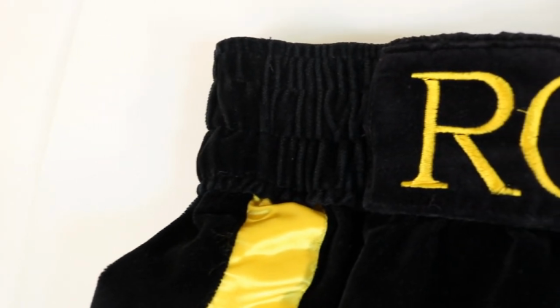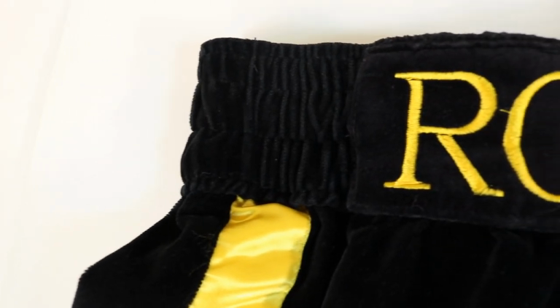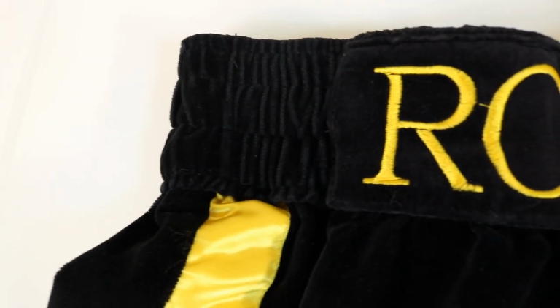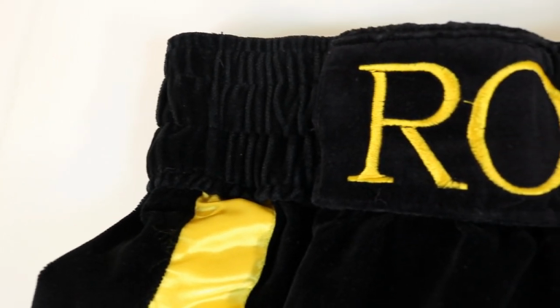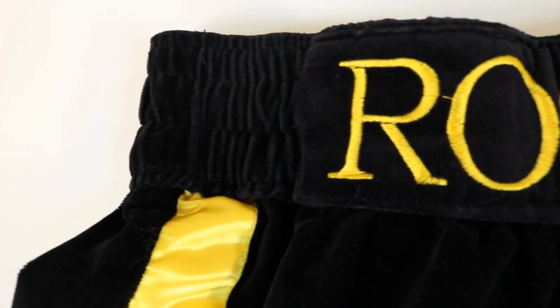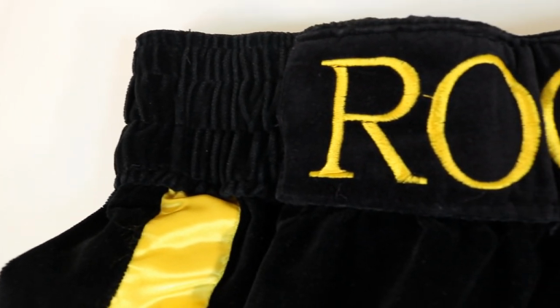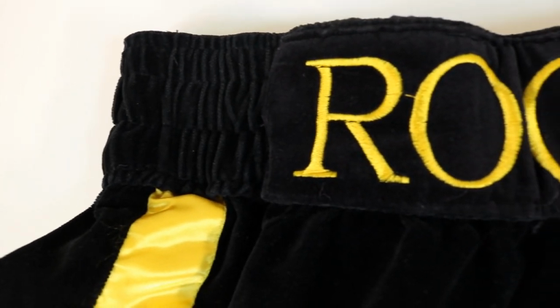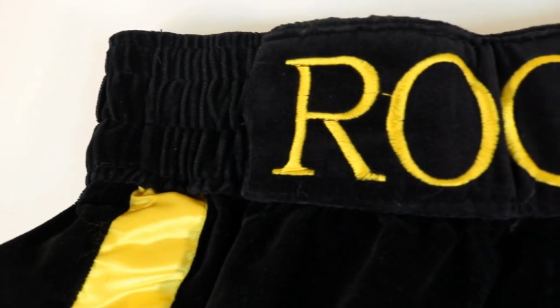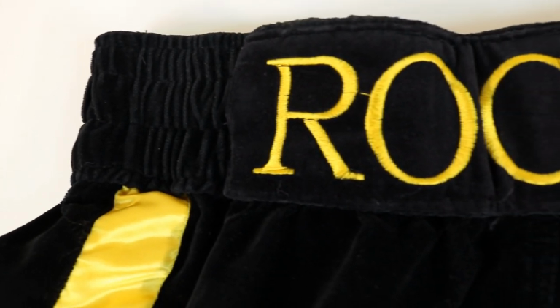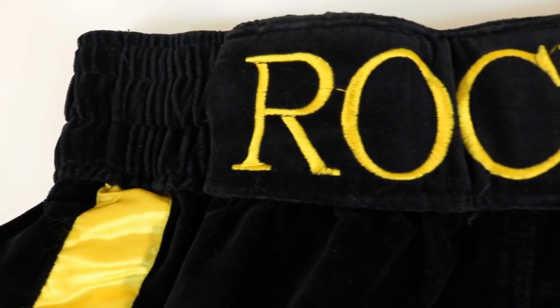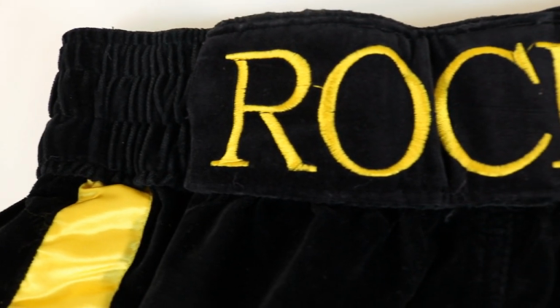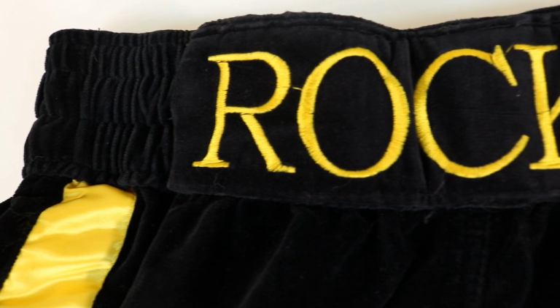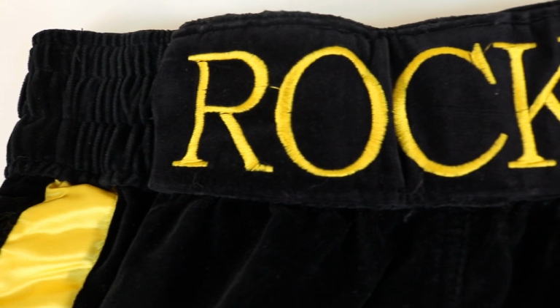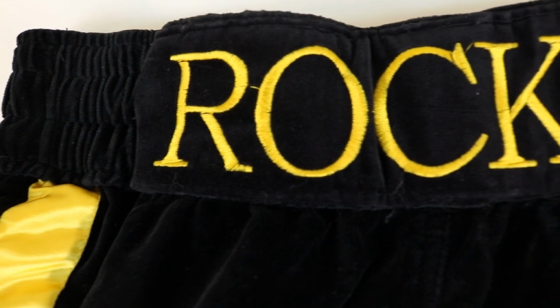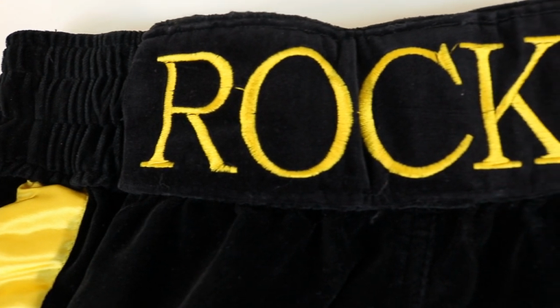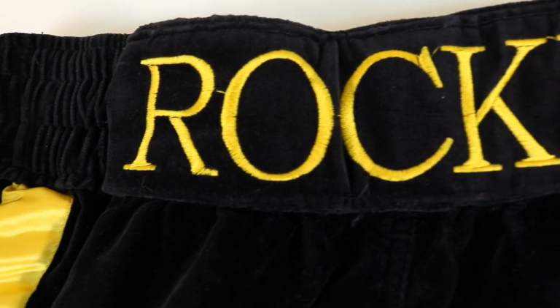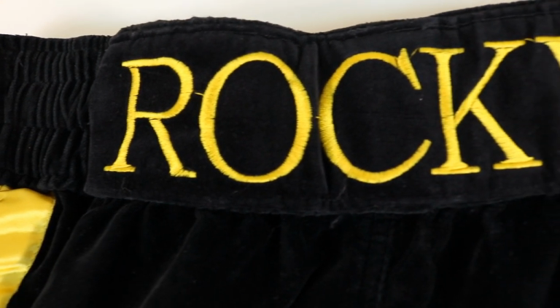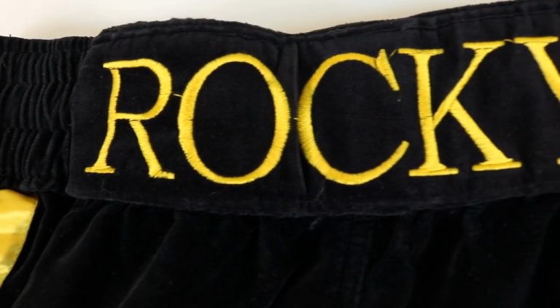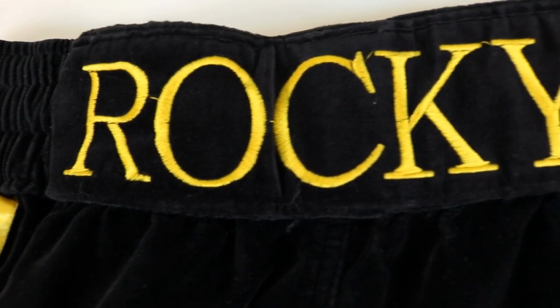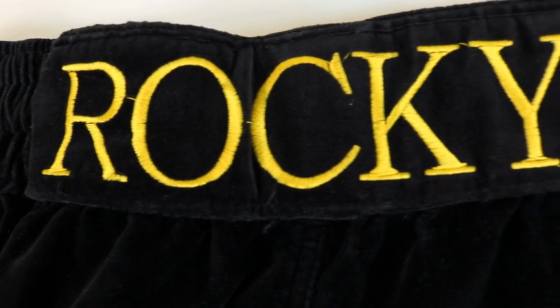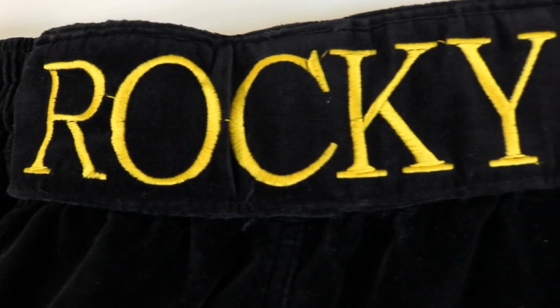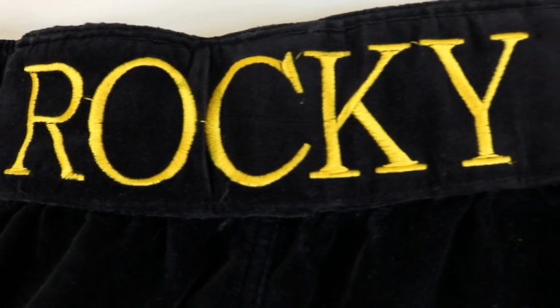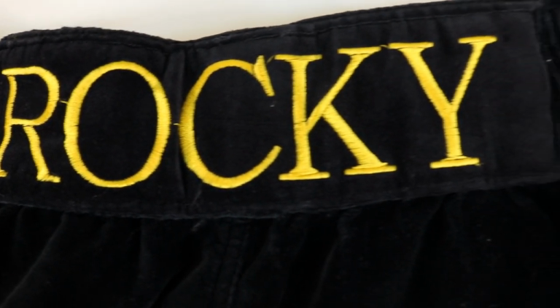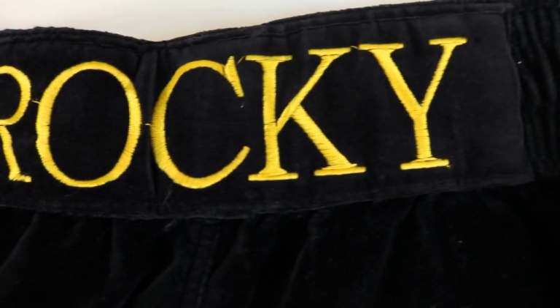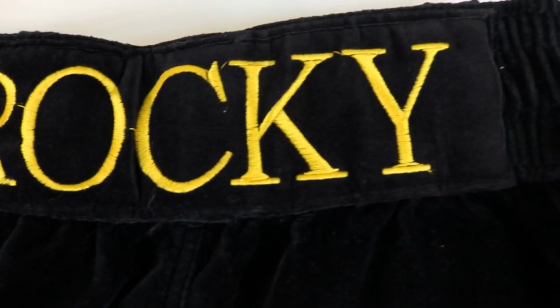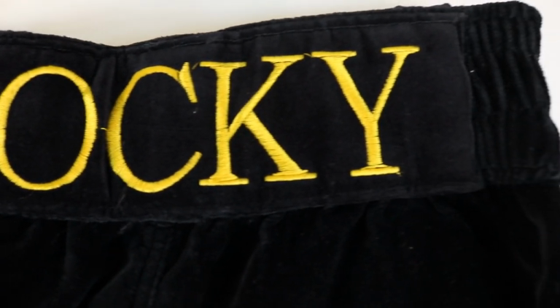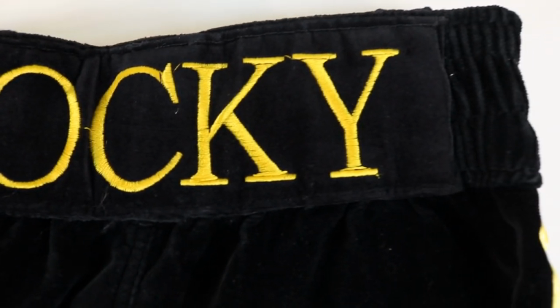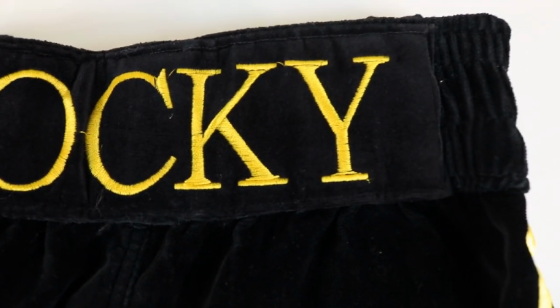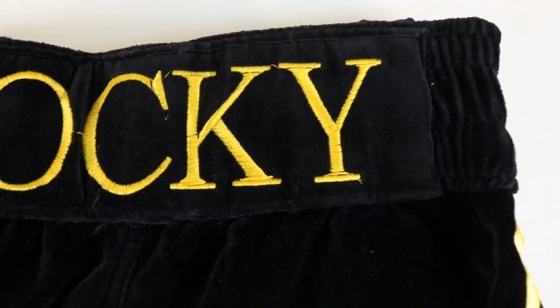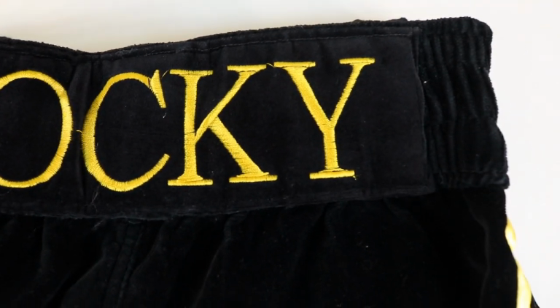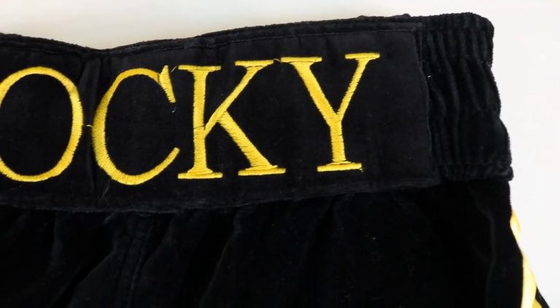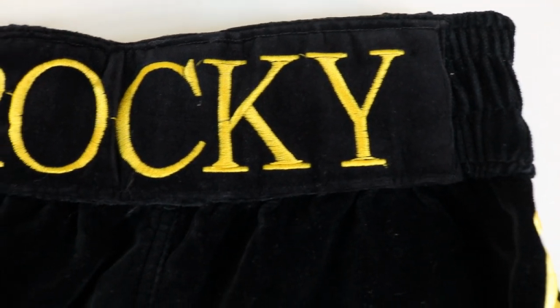So we're going to check out the Rocky waistband one more time. That is awesome.